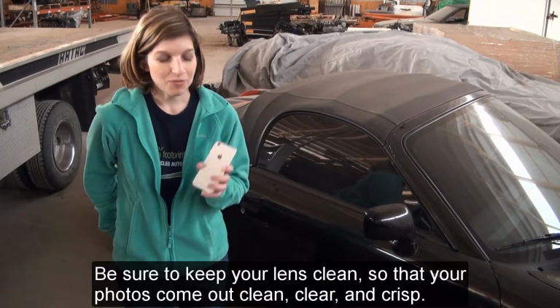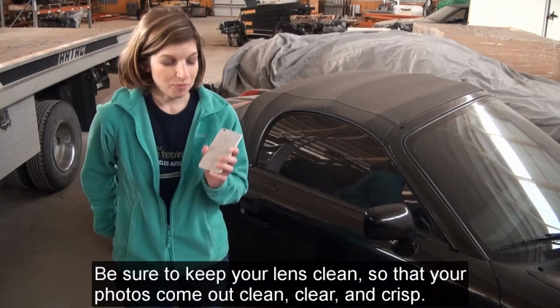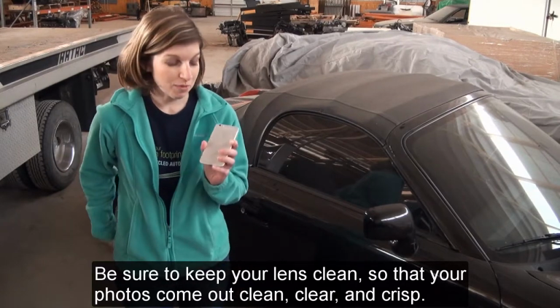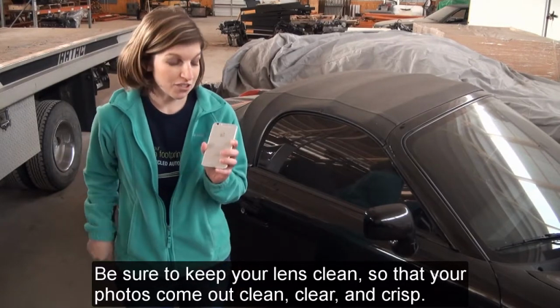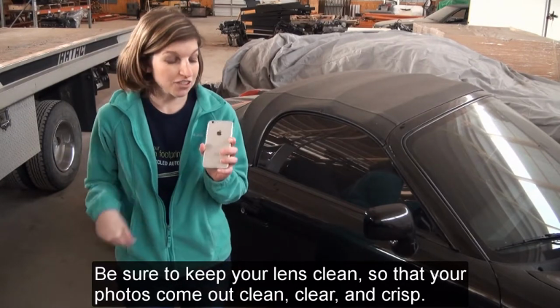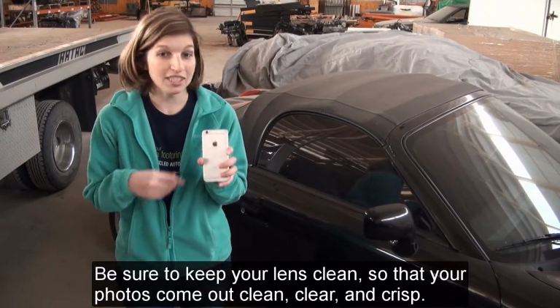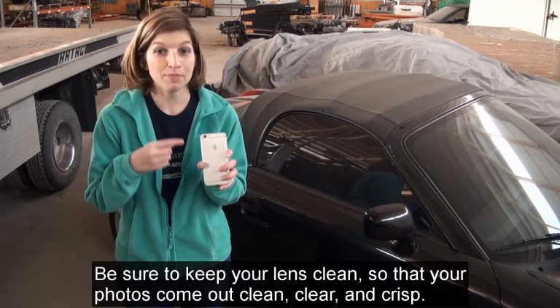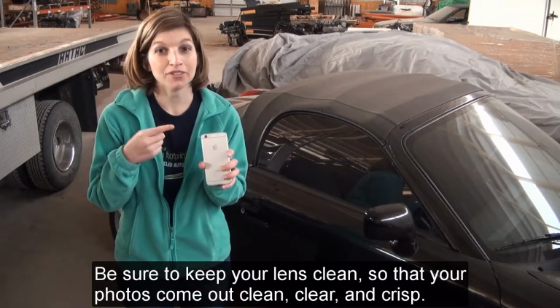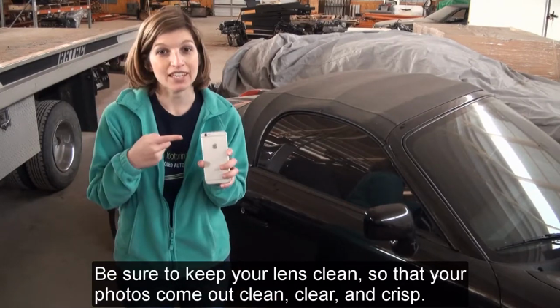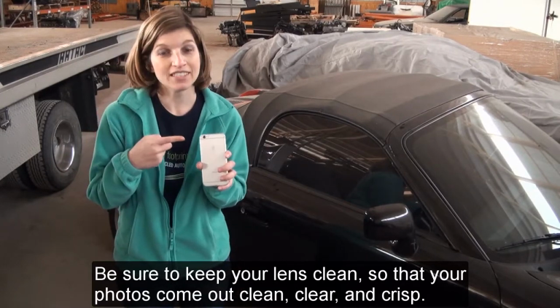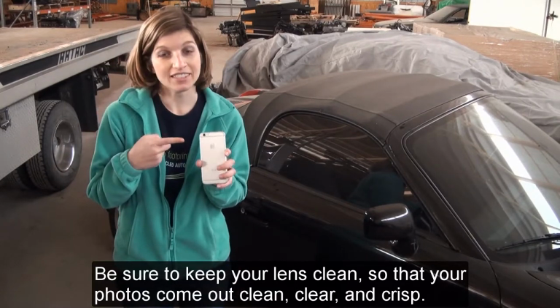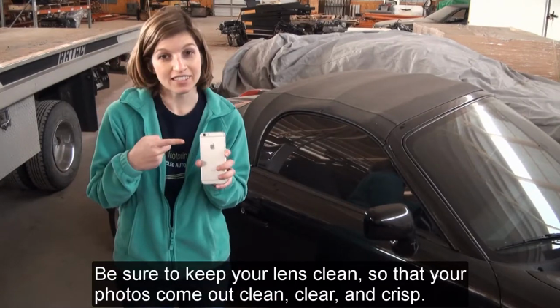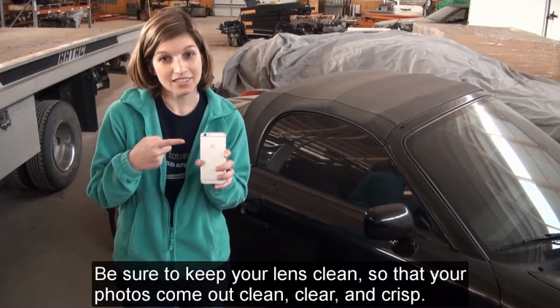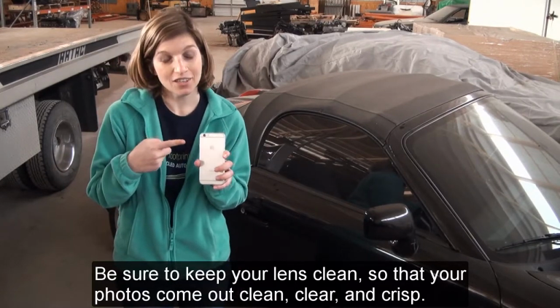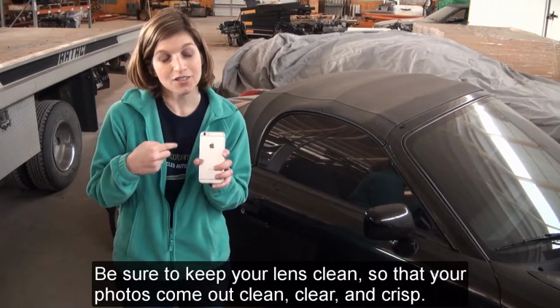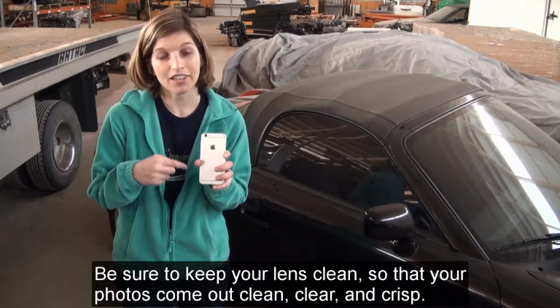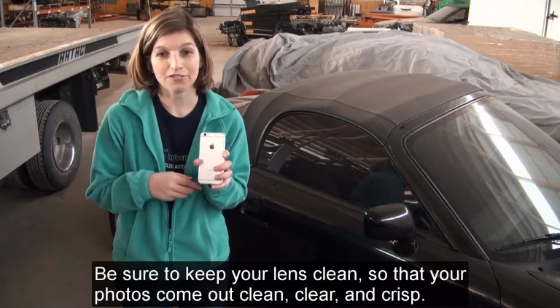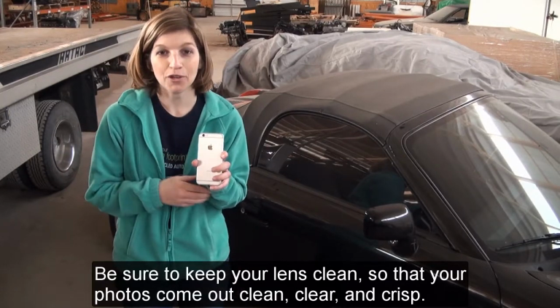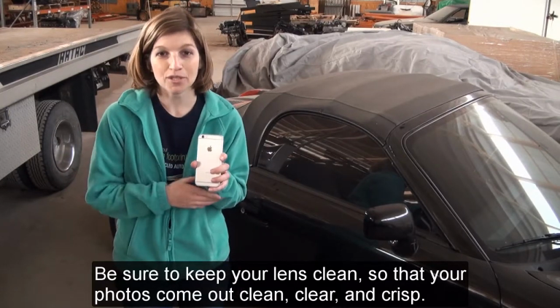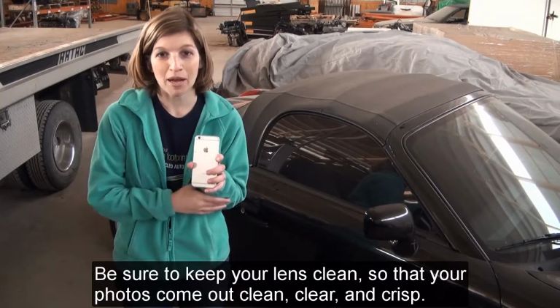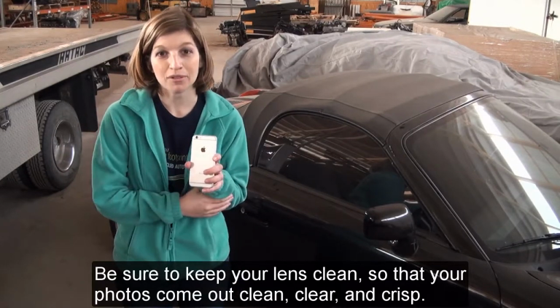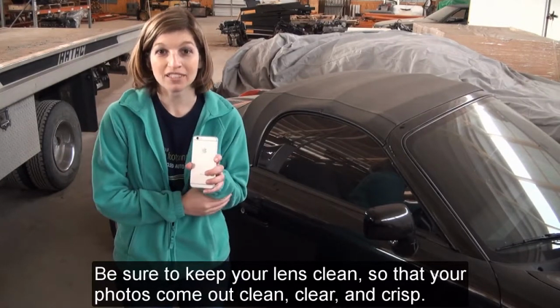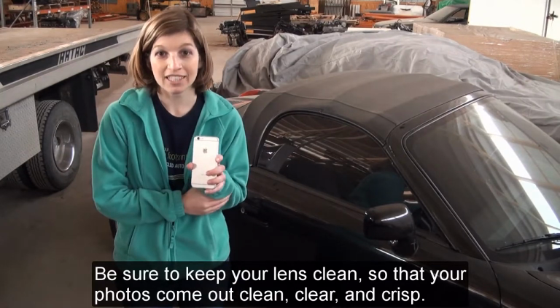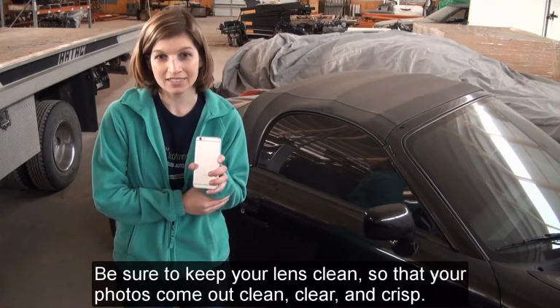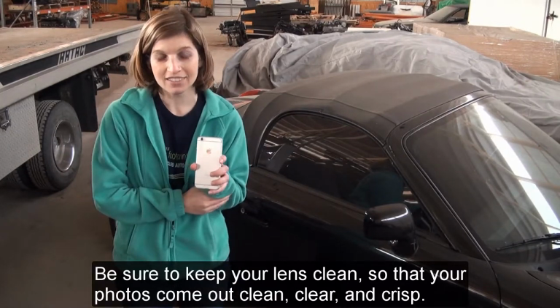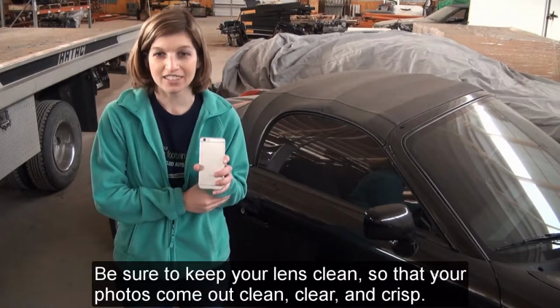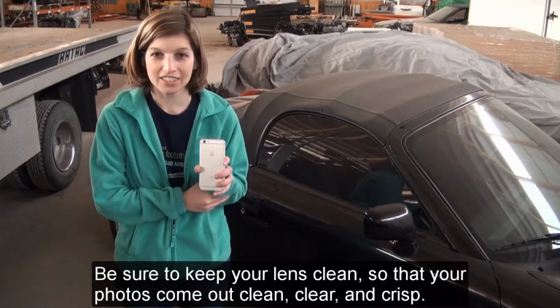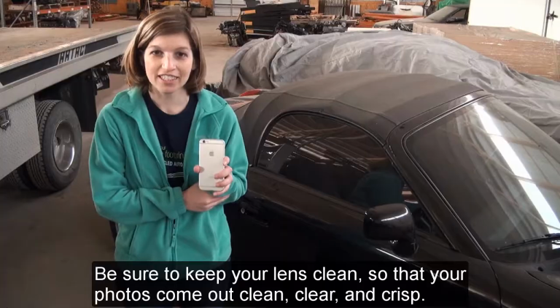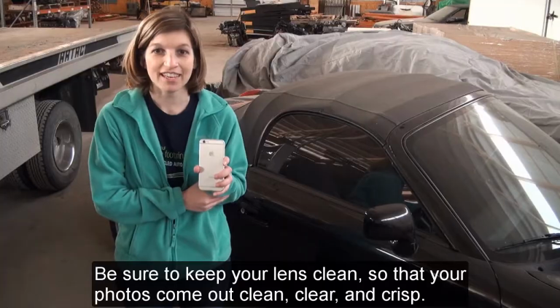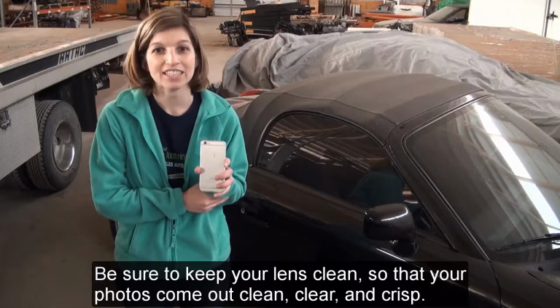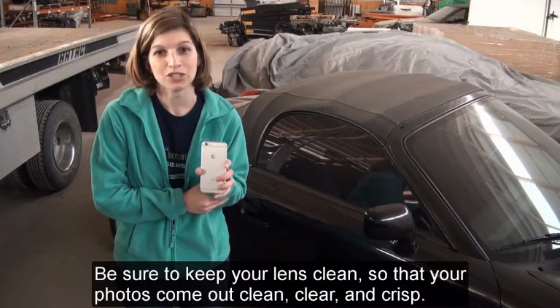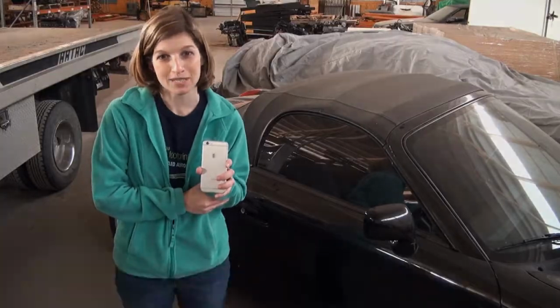Be sure to keep your lens clean so that your photos come out clean, clear, and crisp.